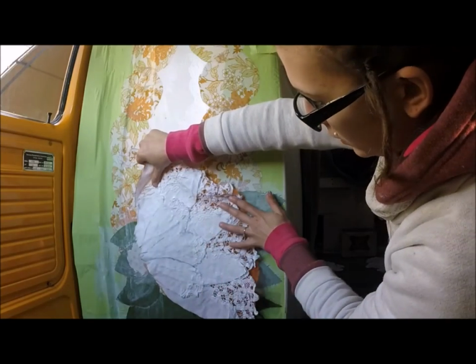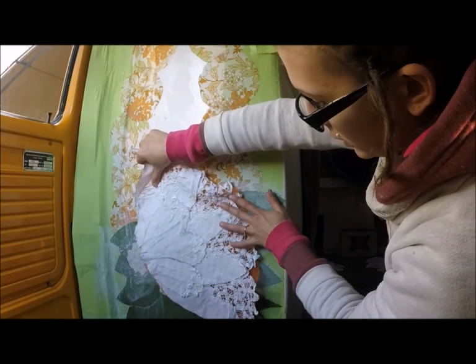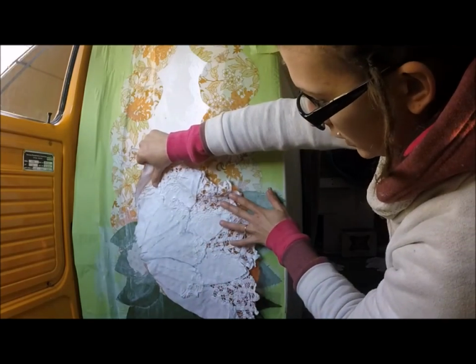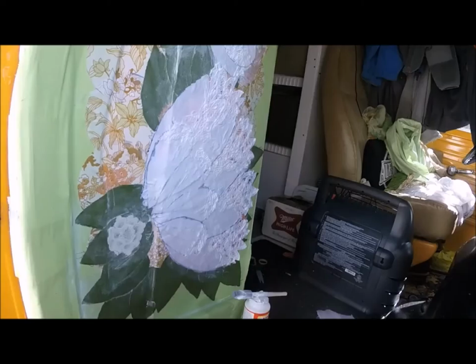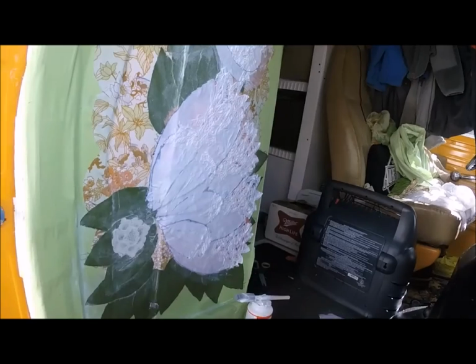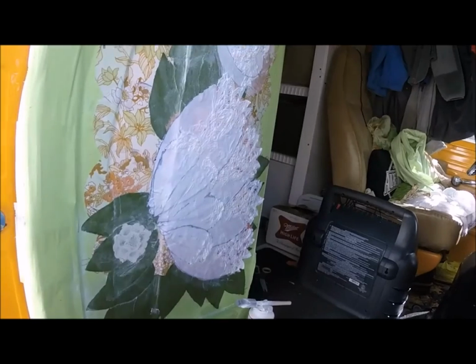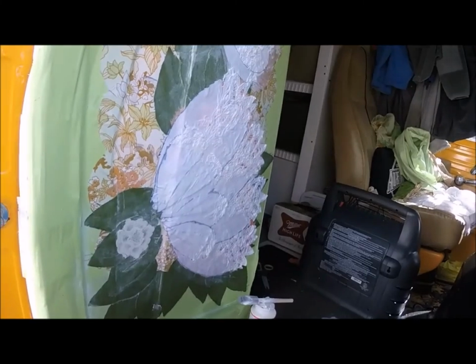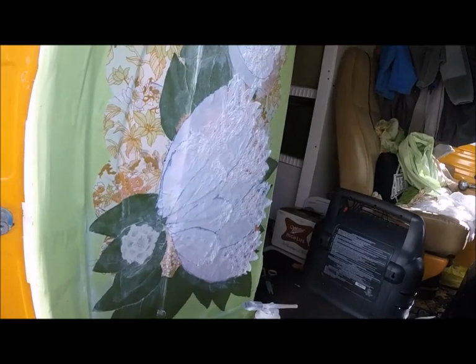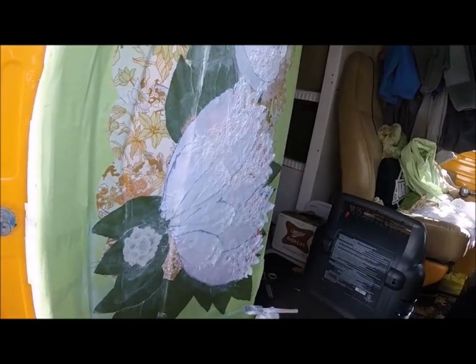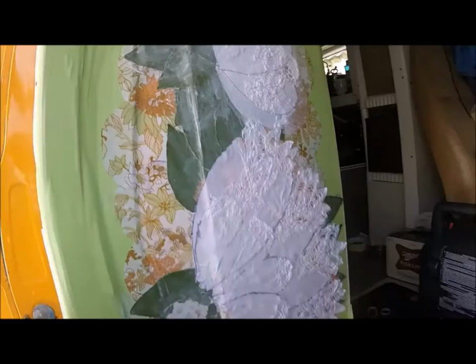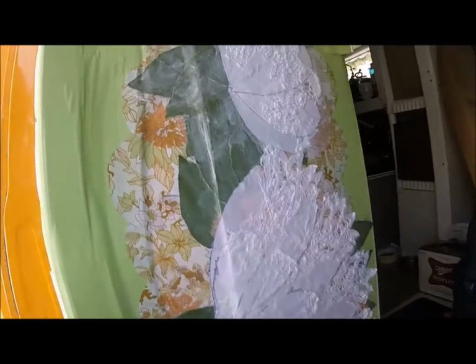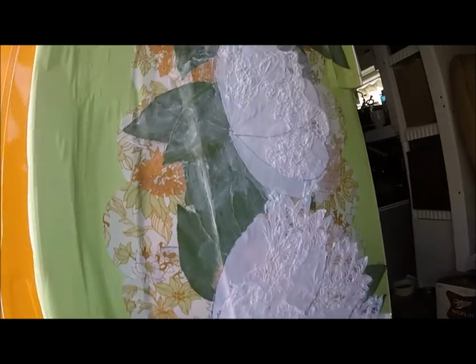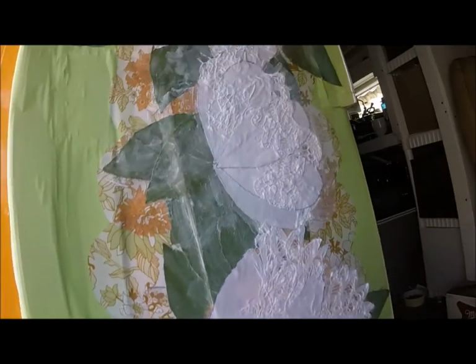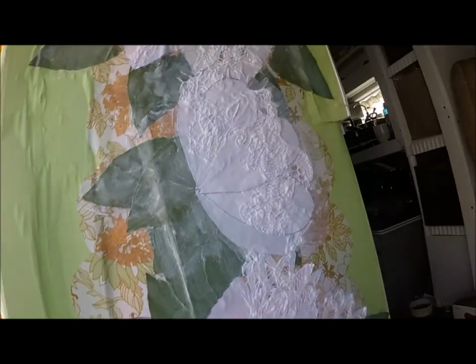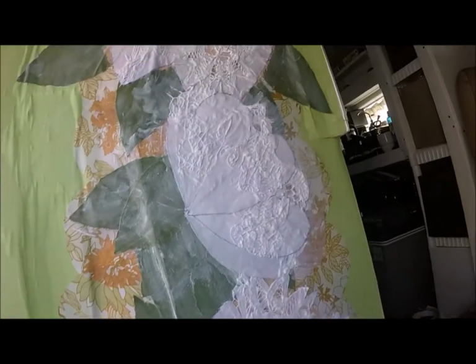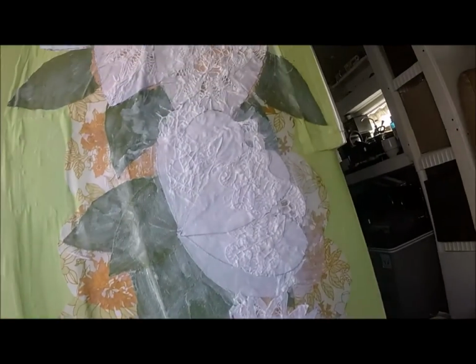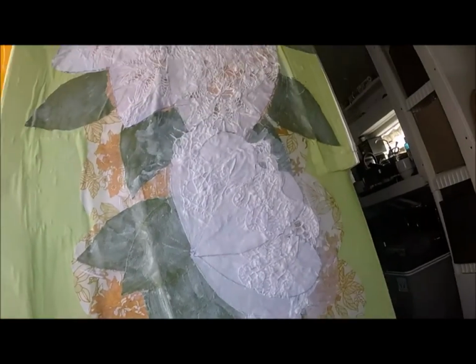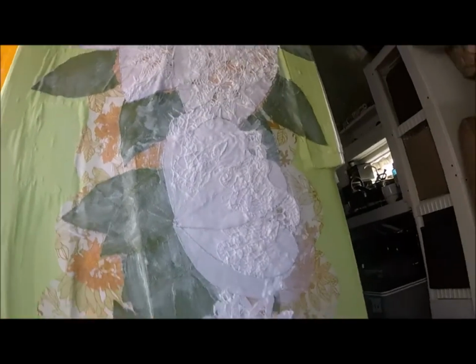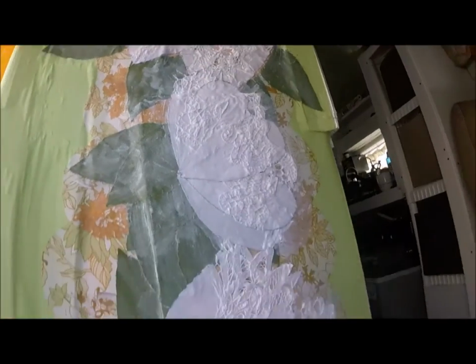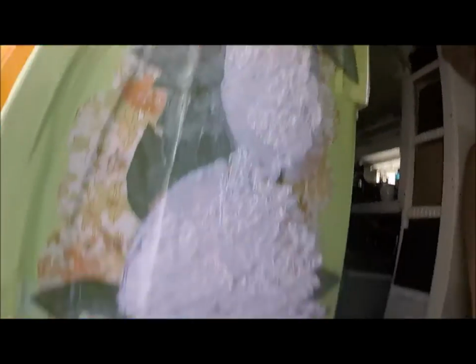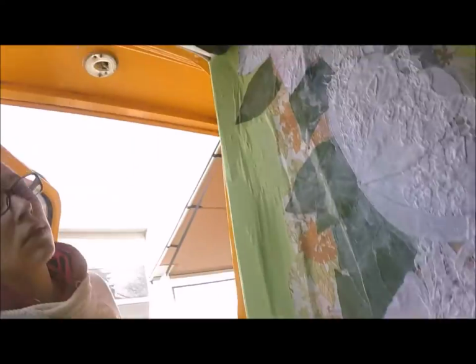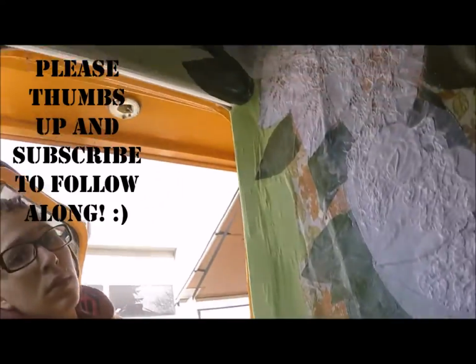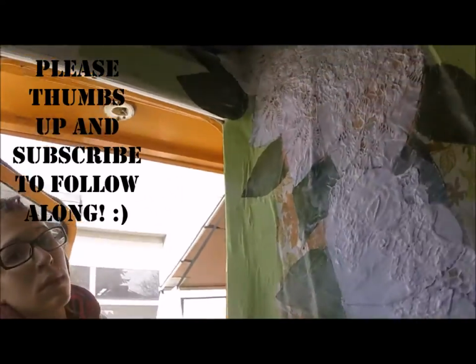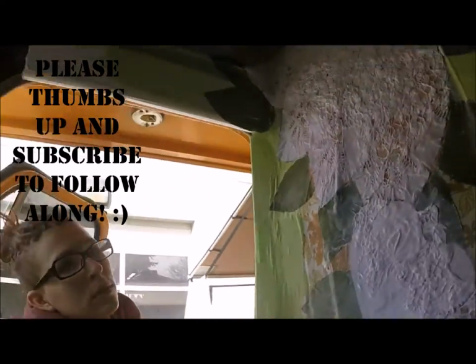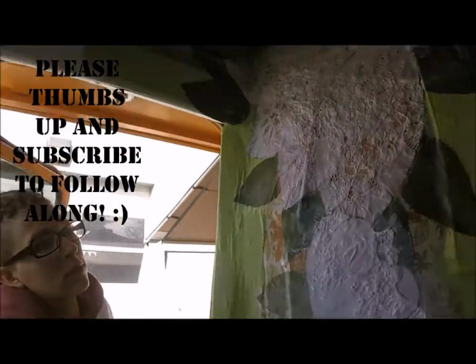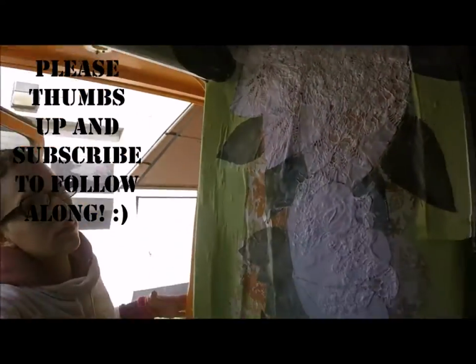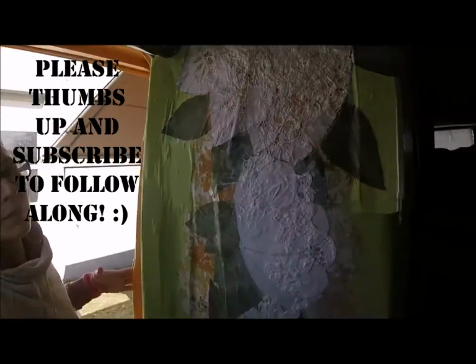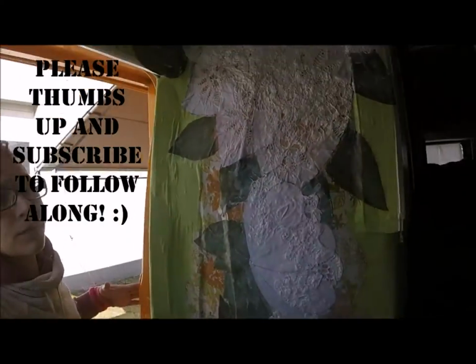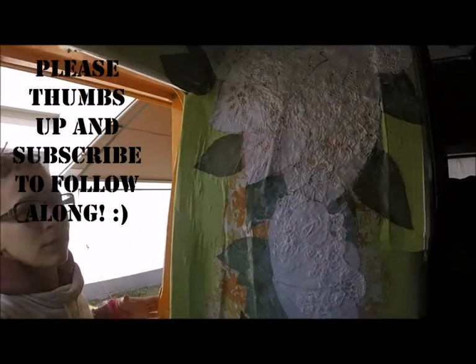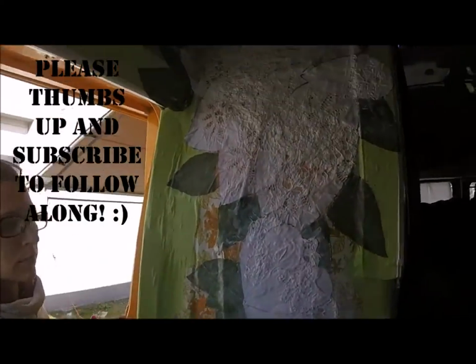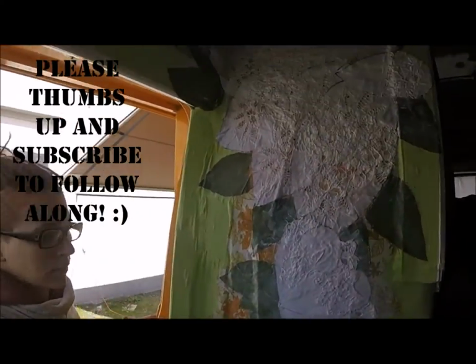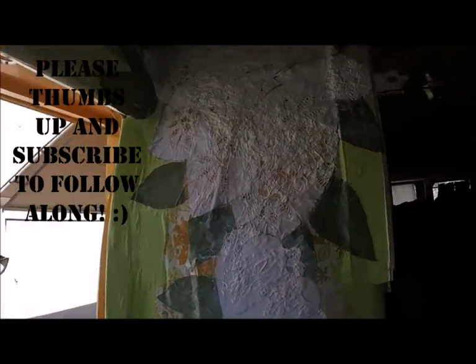There's plenty of work left to do on it, but here's a partially finished product. Please subscribe and stay tuned to see more.